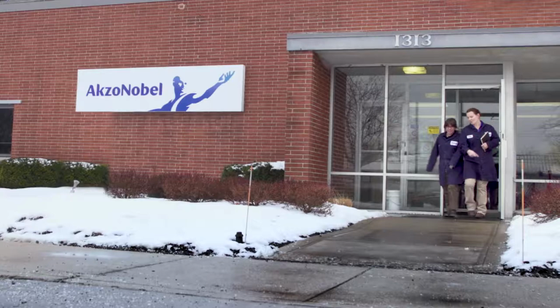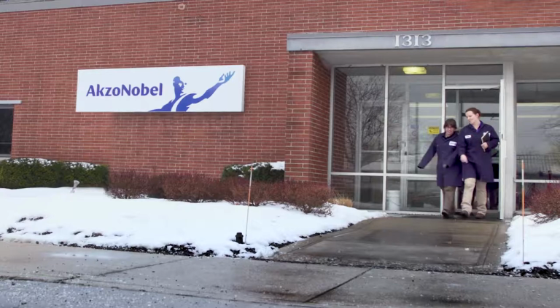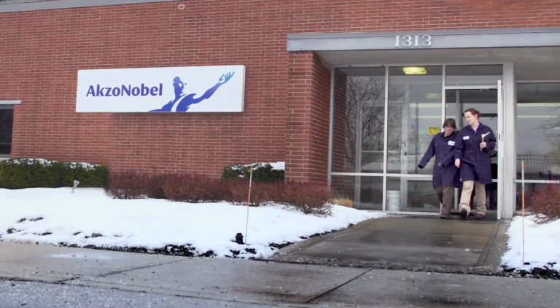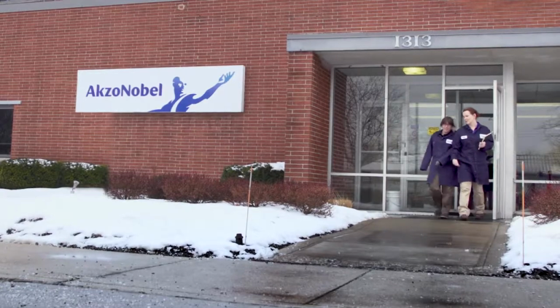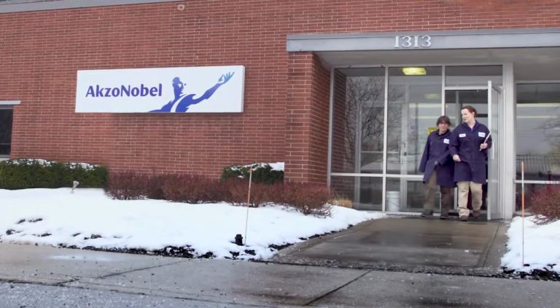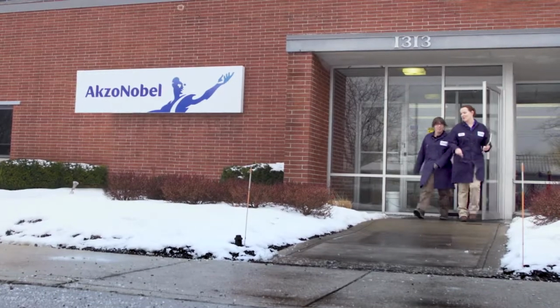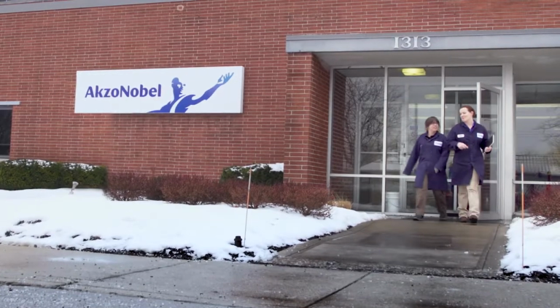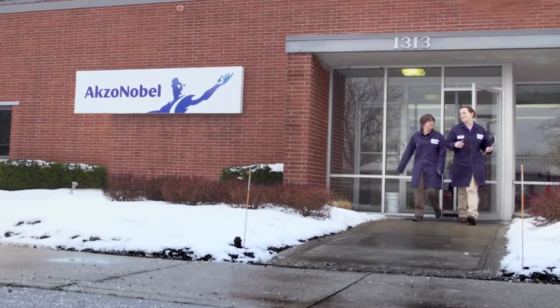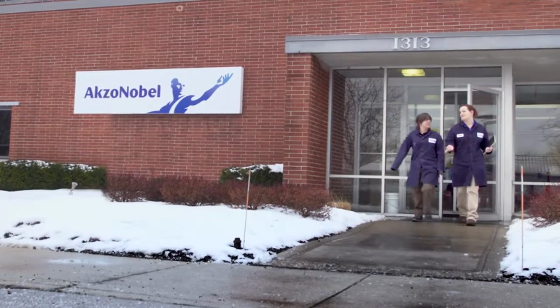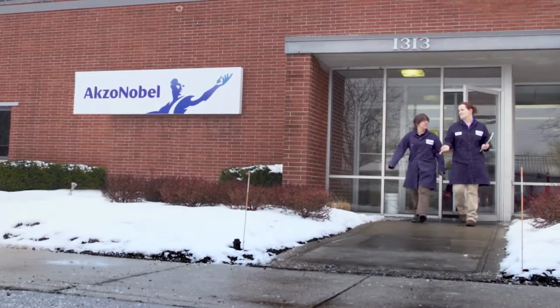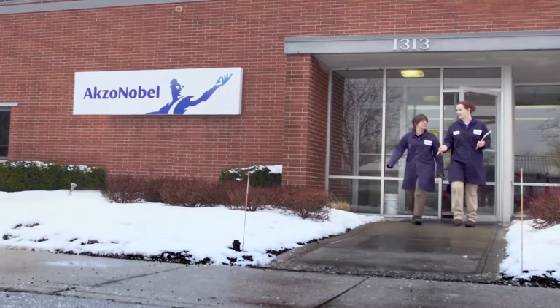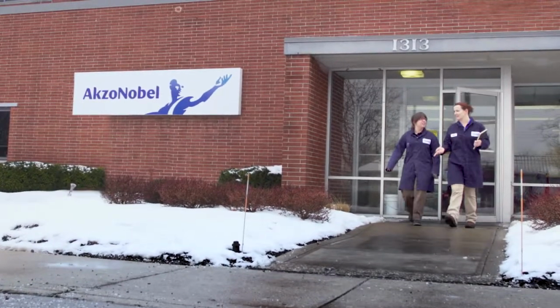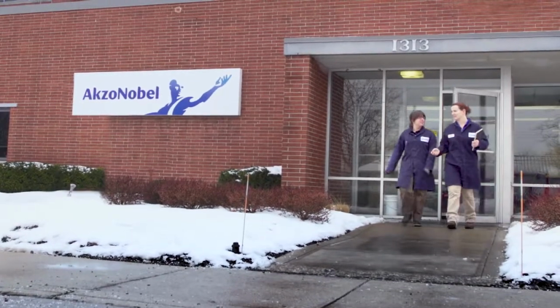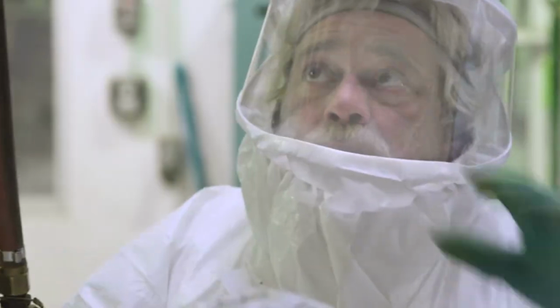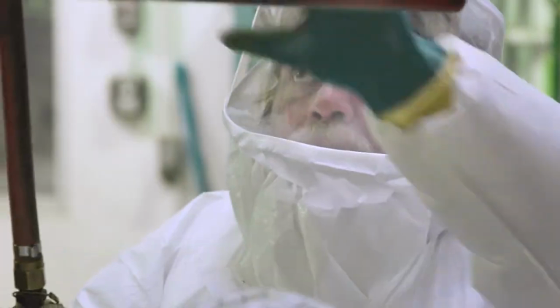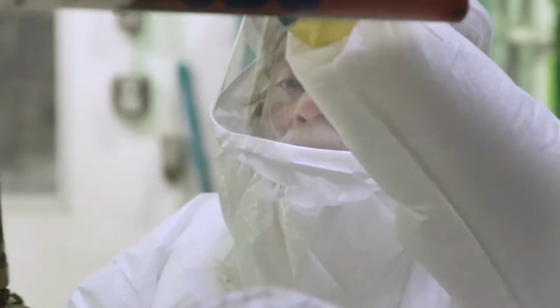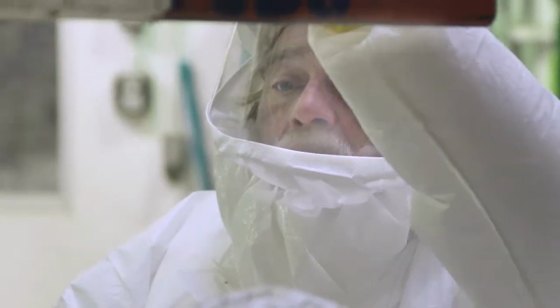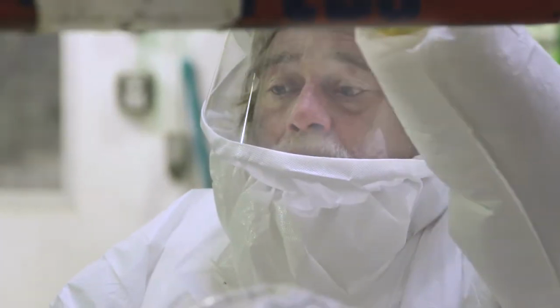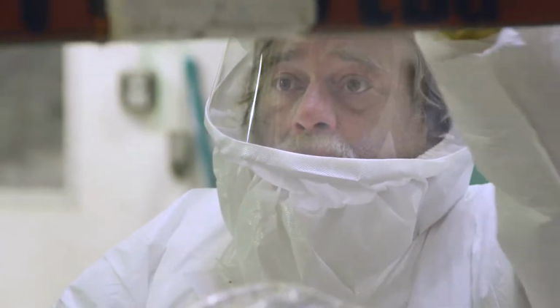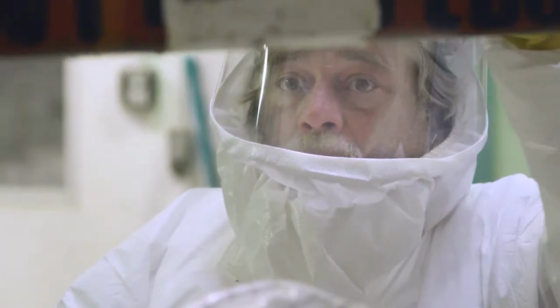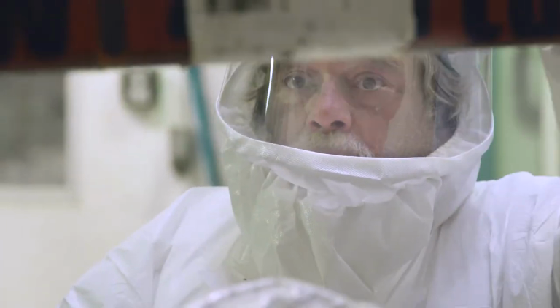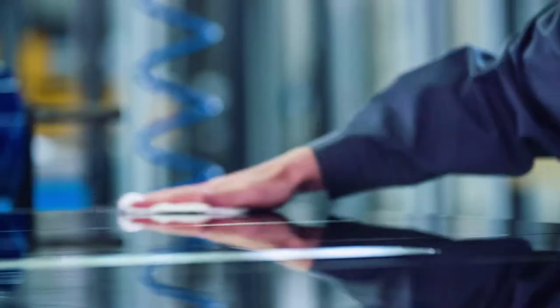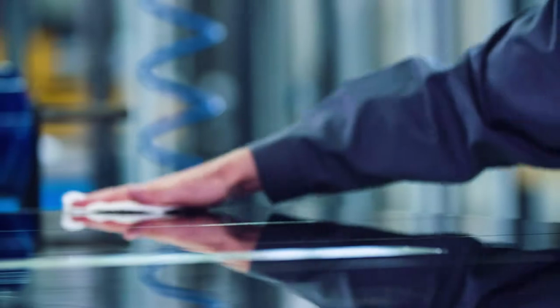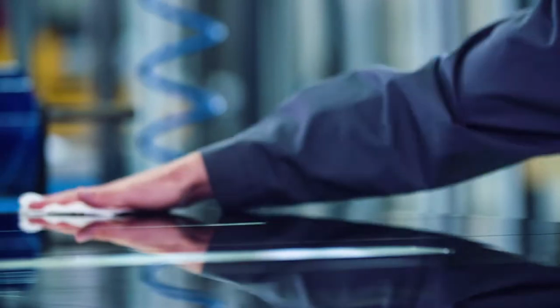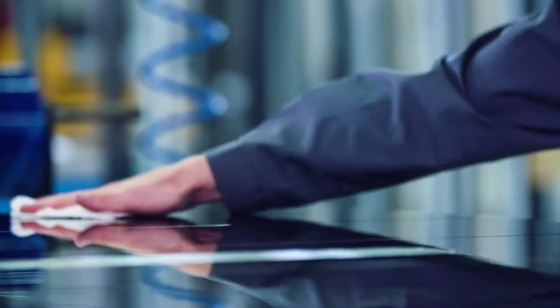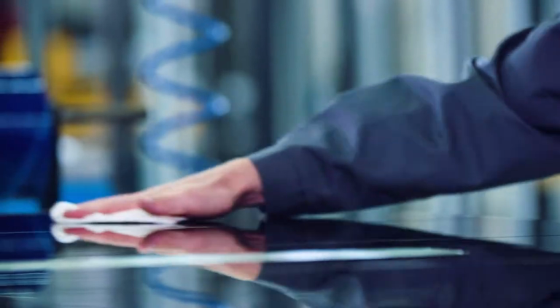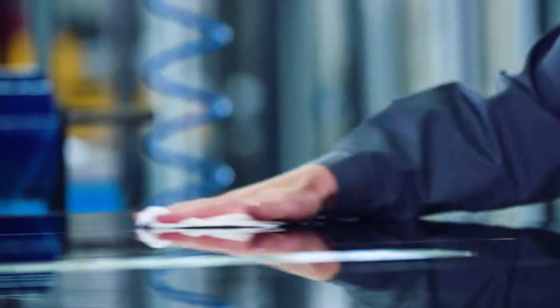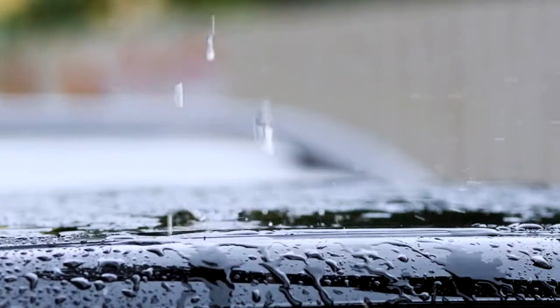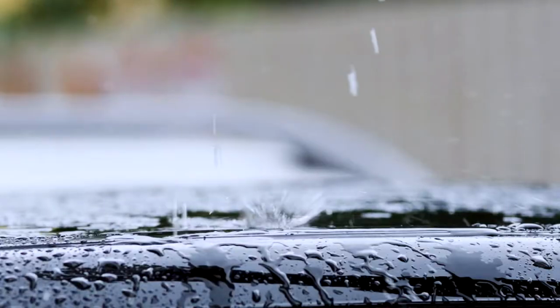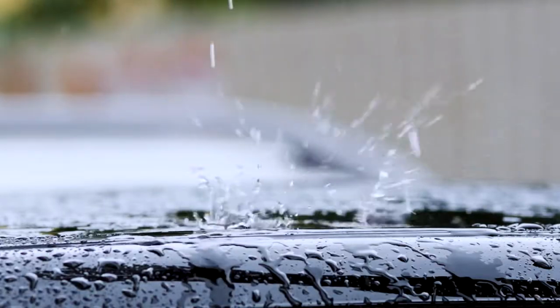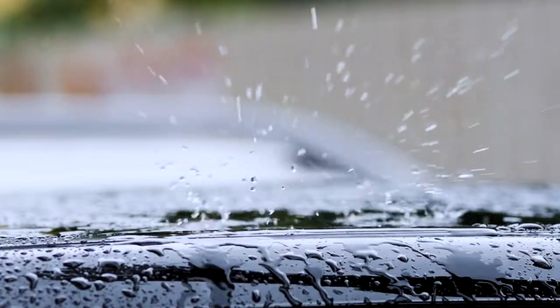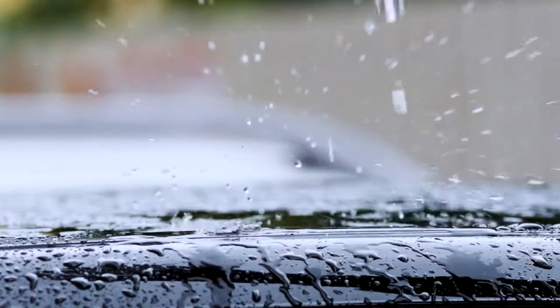At AXO Nobel, we strive to supply the most innovative, highest quality, highest performing coatings for pre-painted metals.